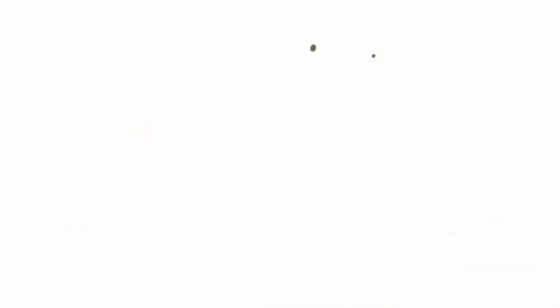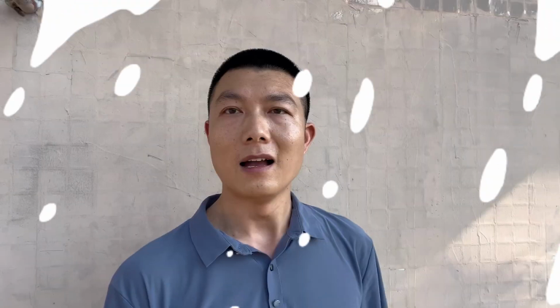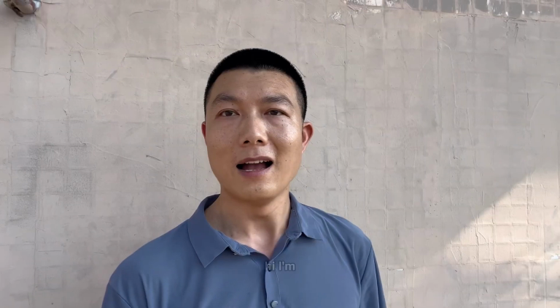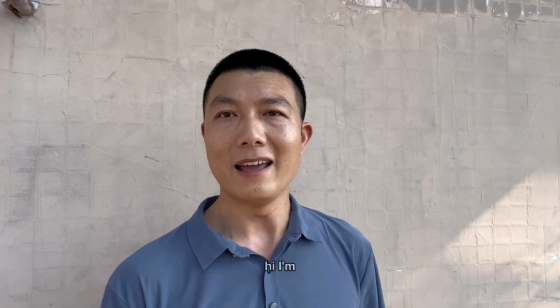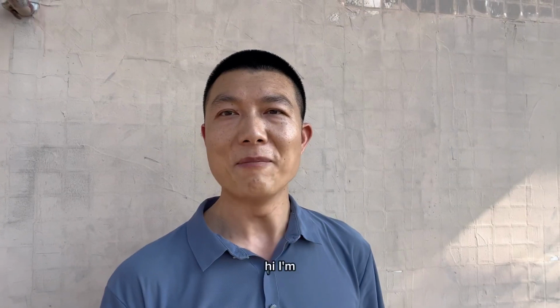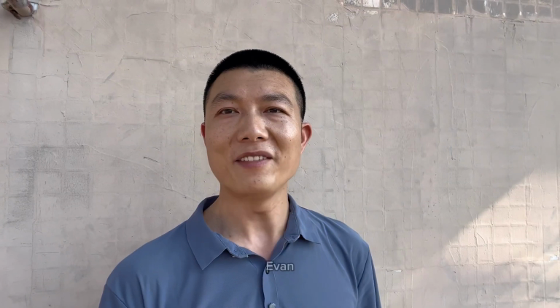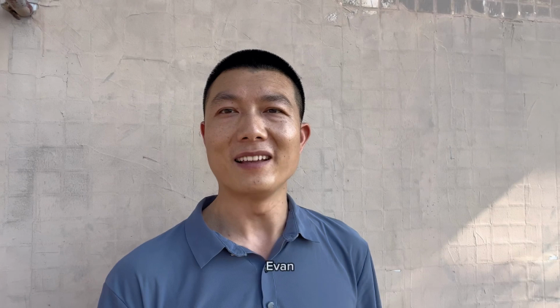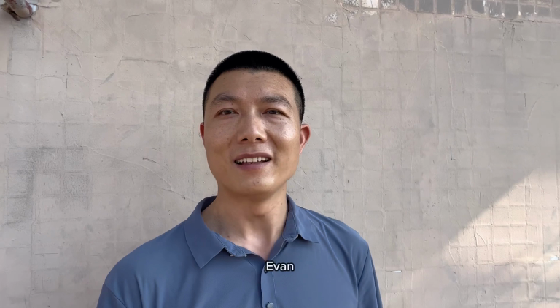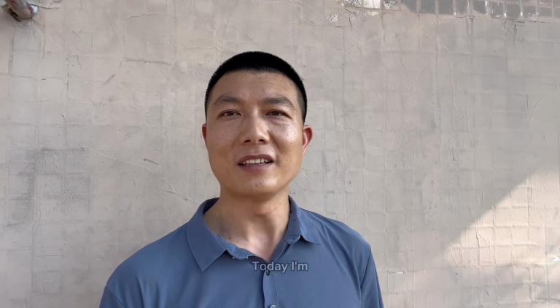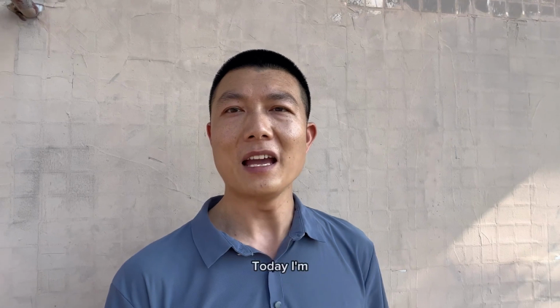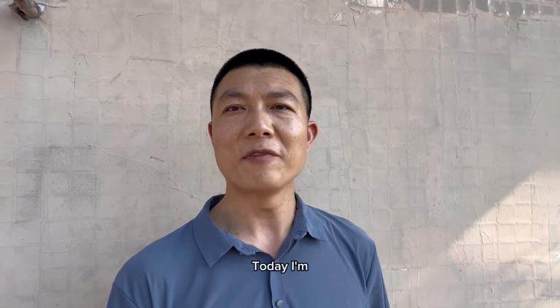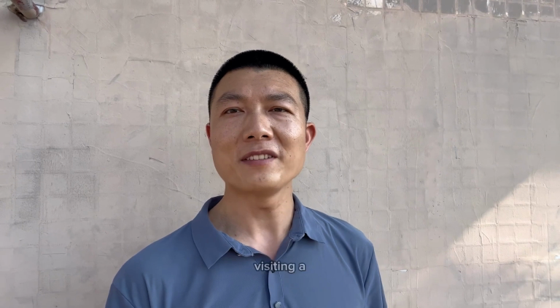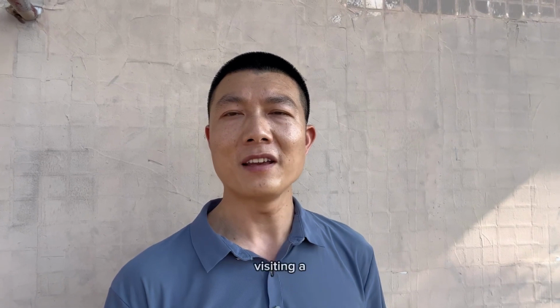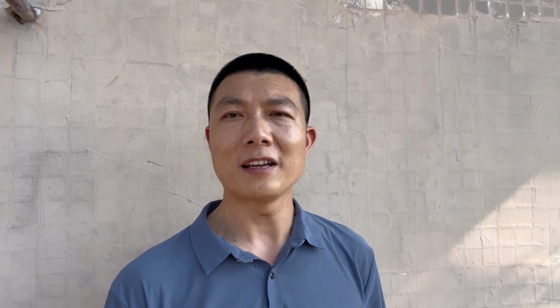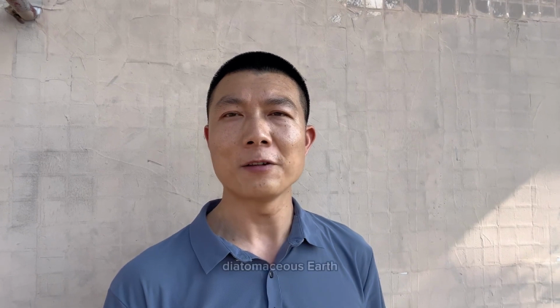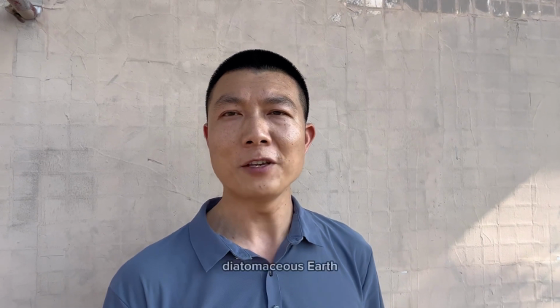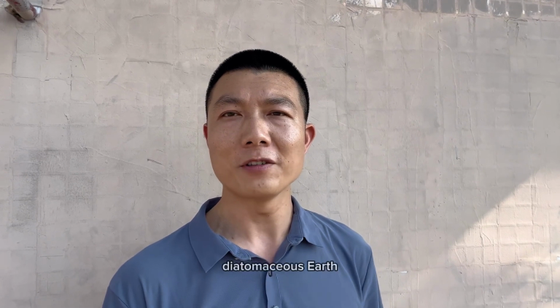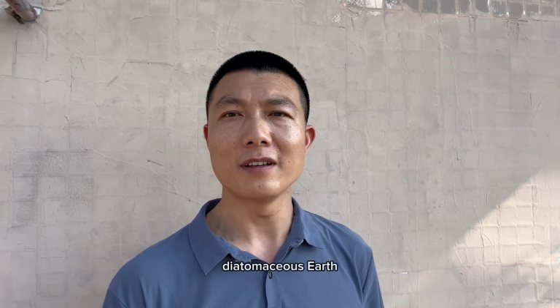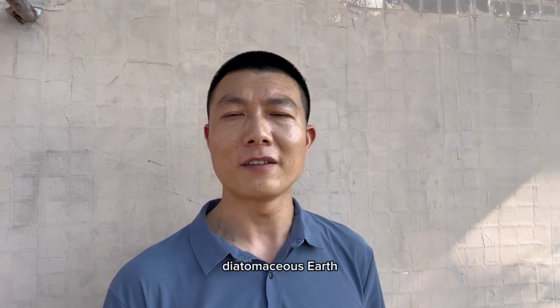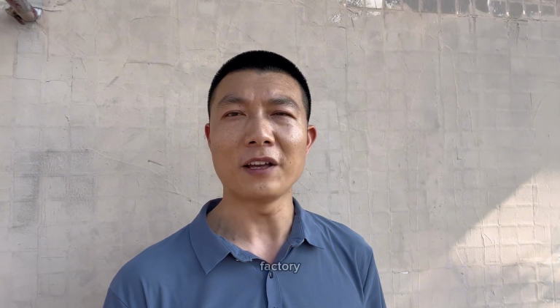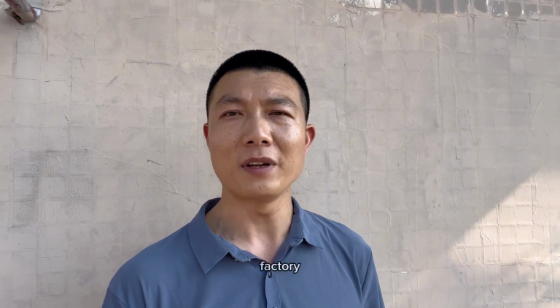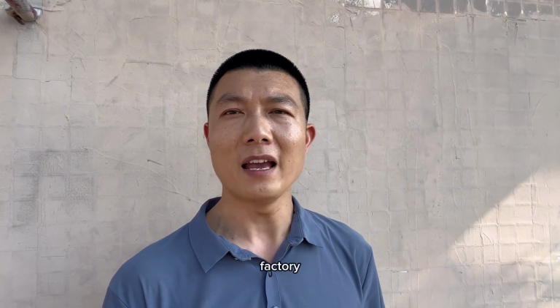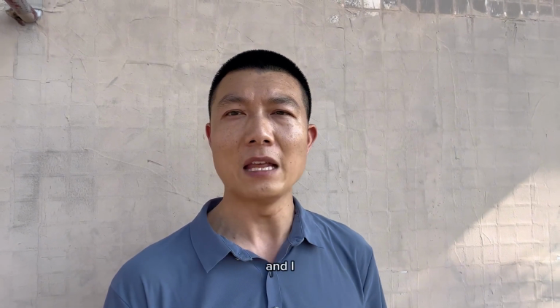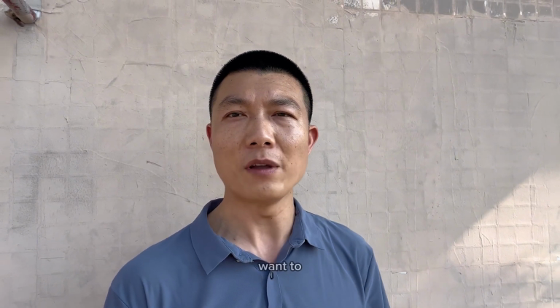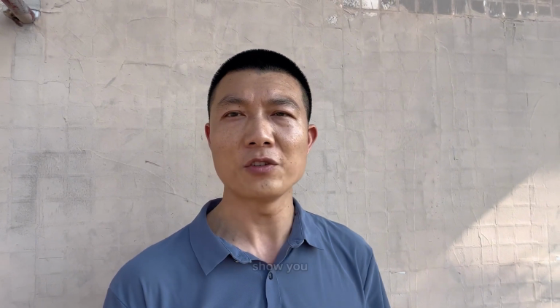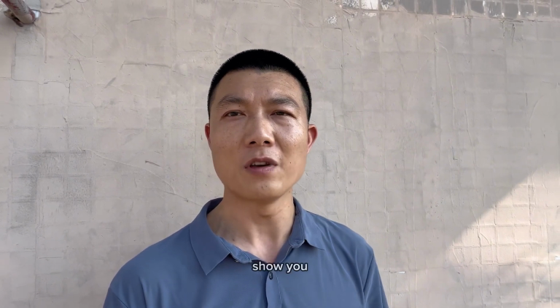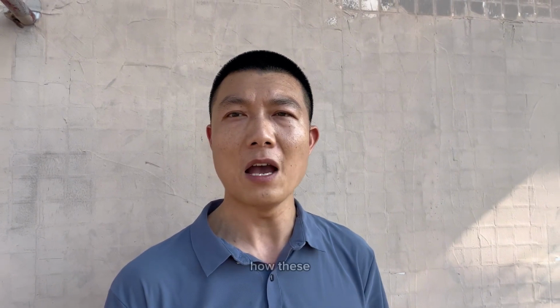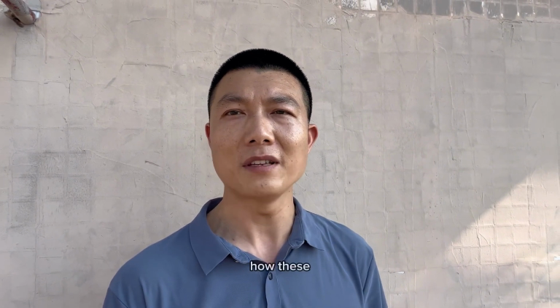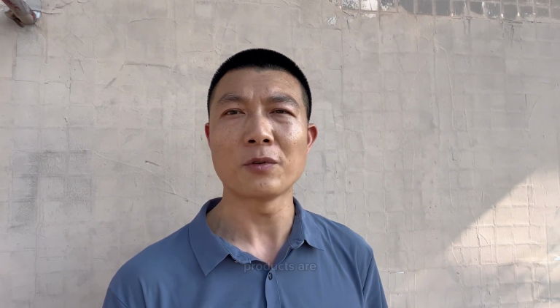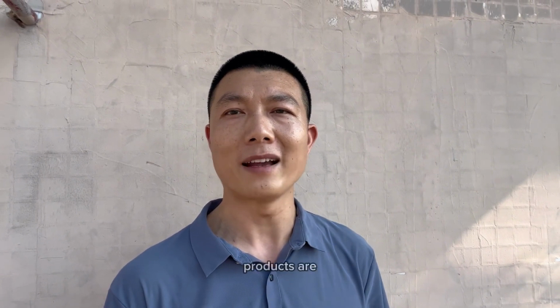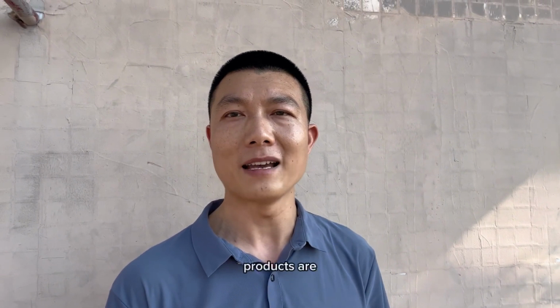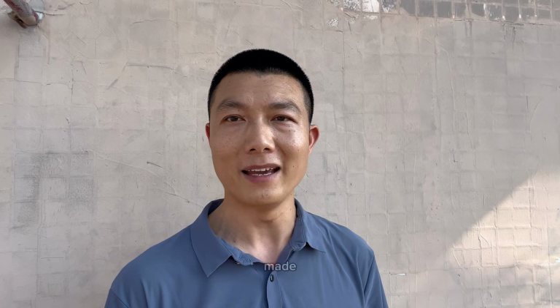Hi, I'm Evan. Today I'm visiting a diatomaceous earth factory and I want to show you how these products are made.